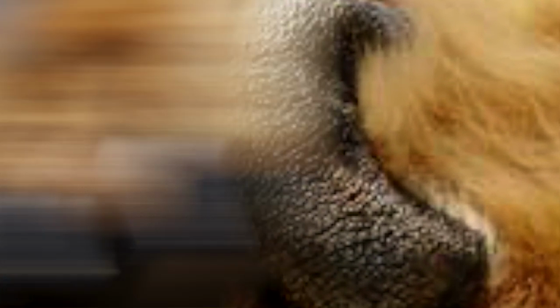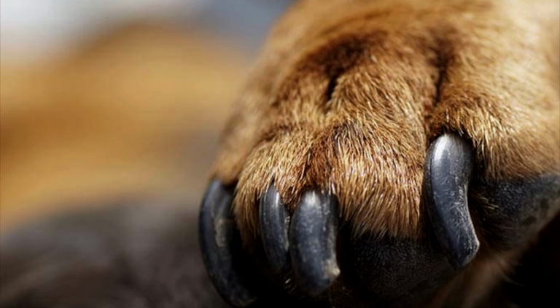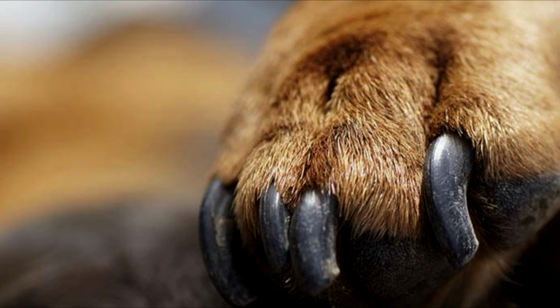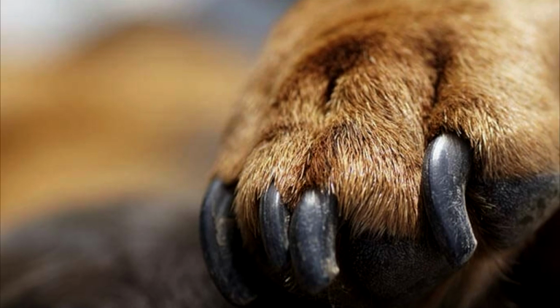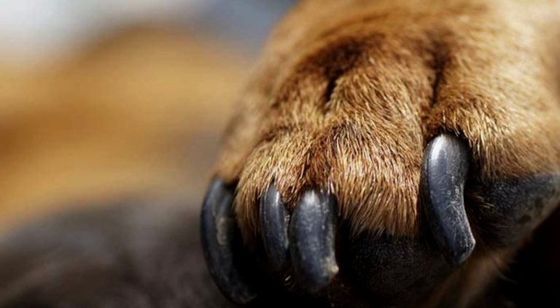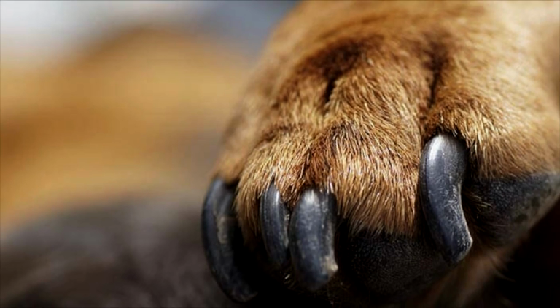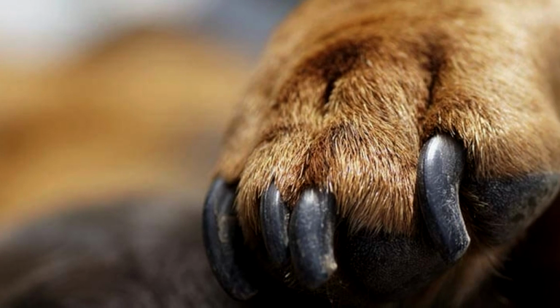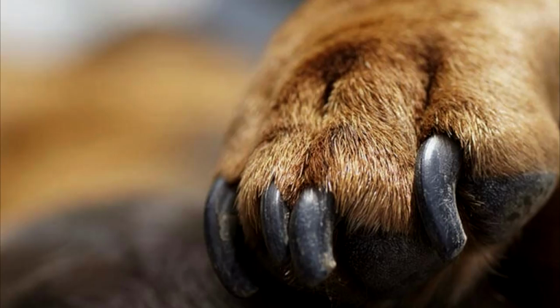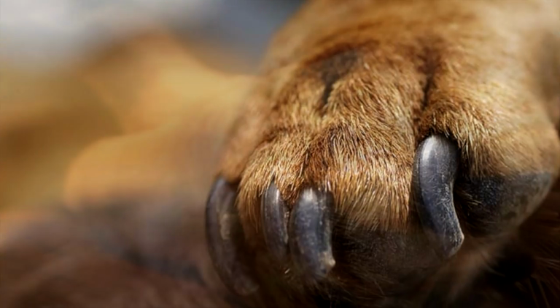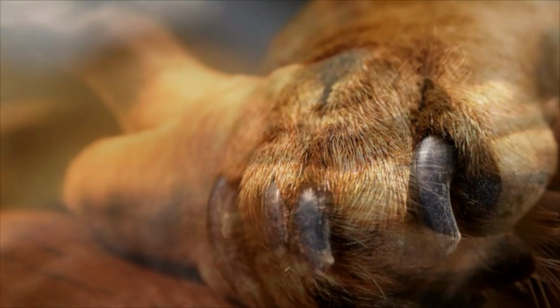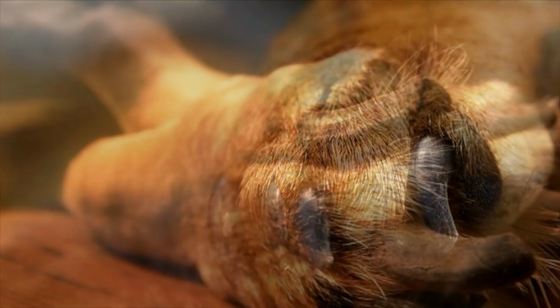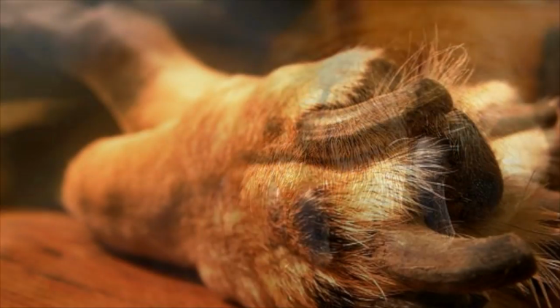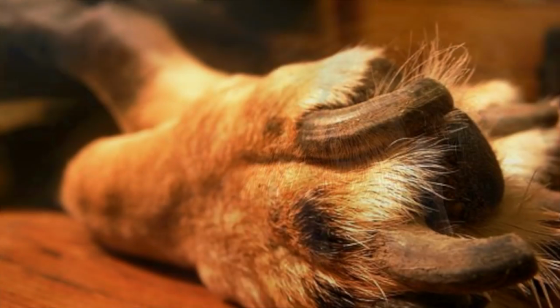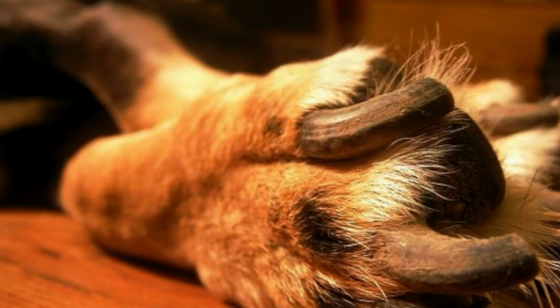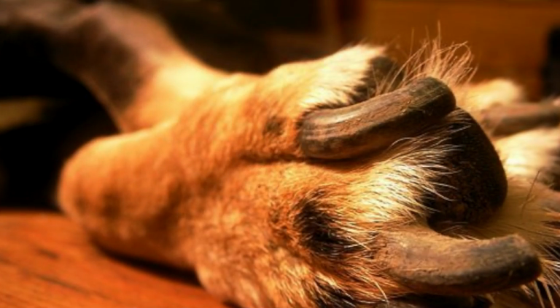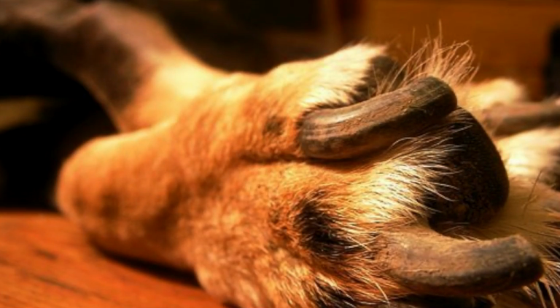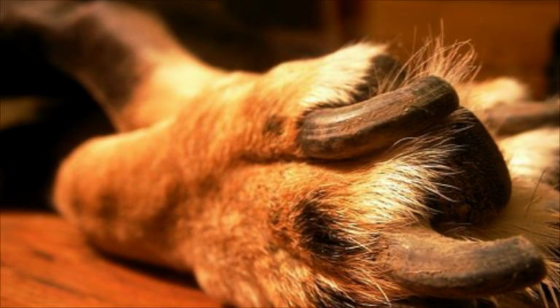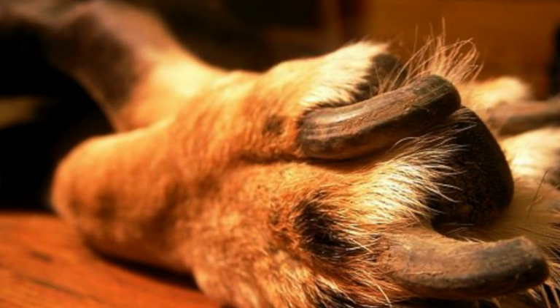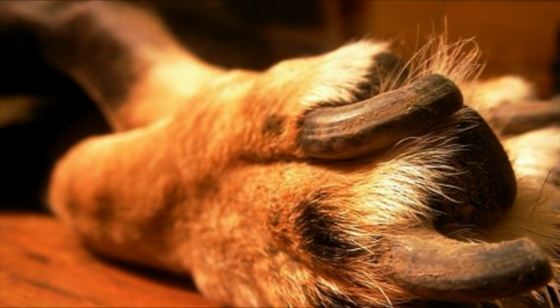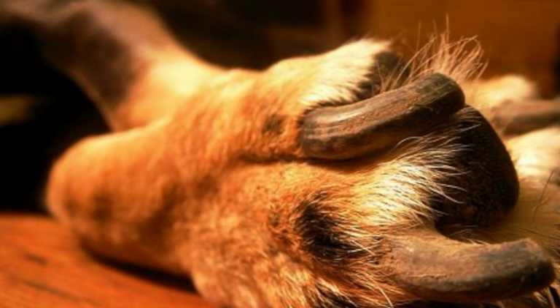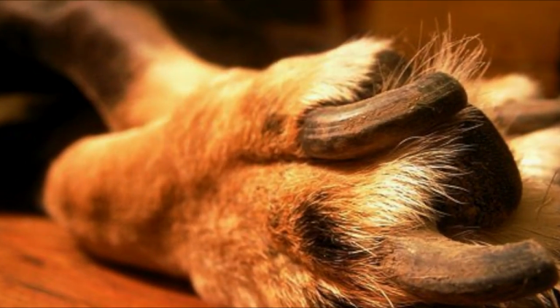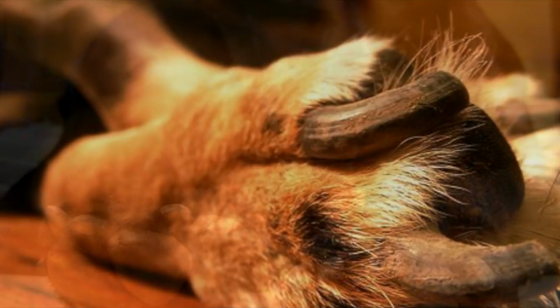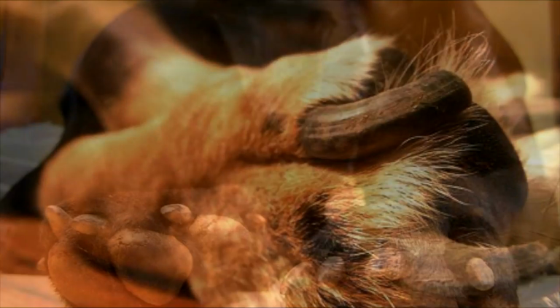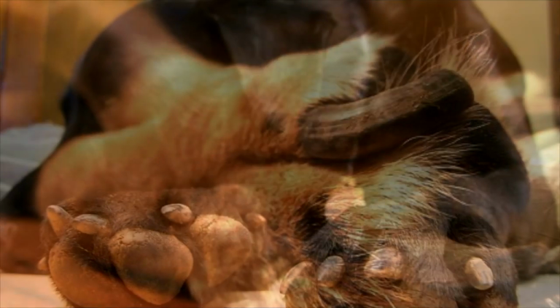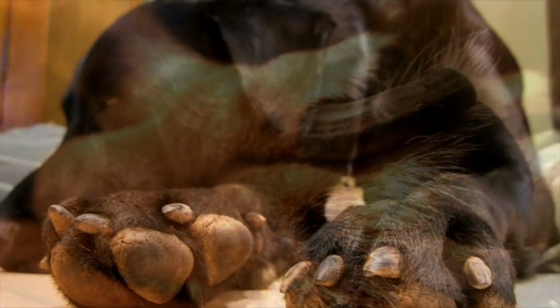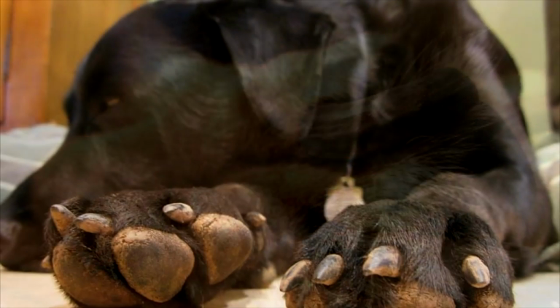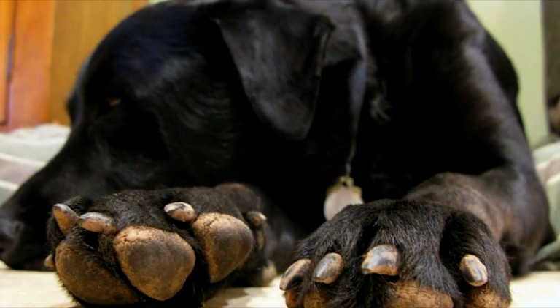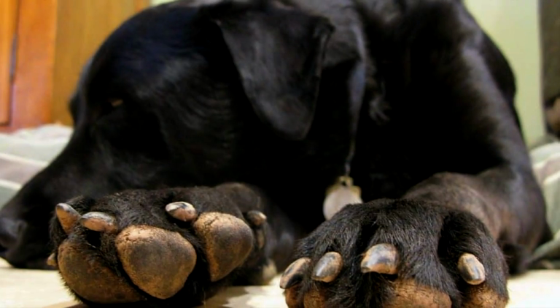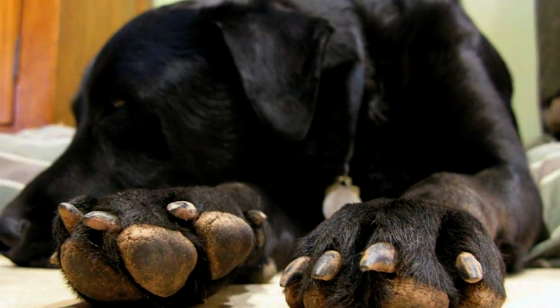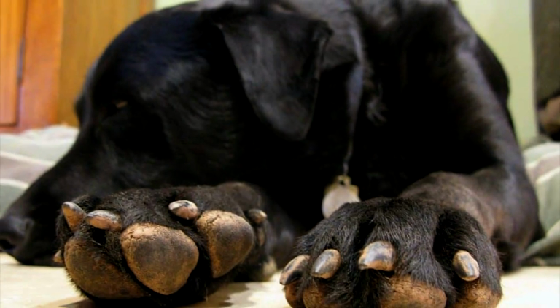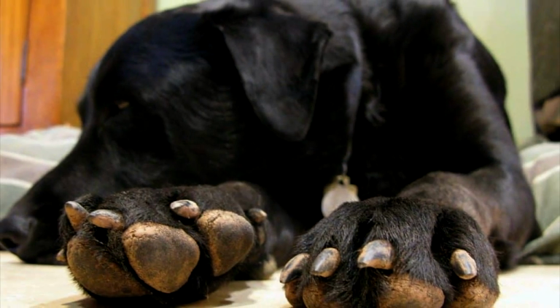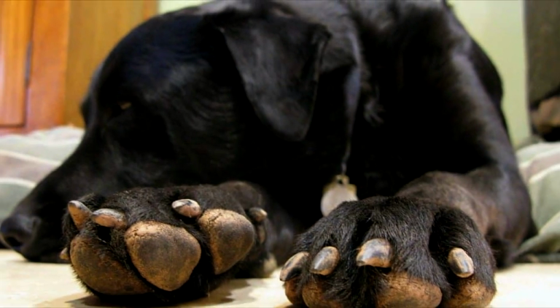Just like human nails, dogs' claws are made up of keratin. Claws are mainly used for digging and to provide traction.